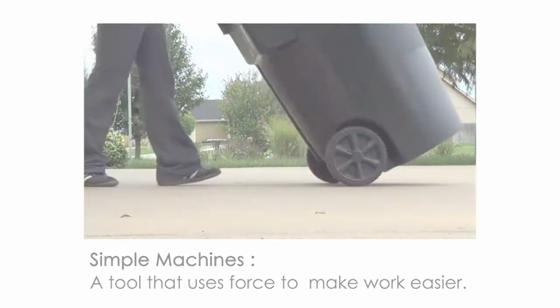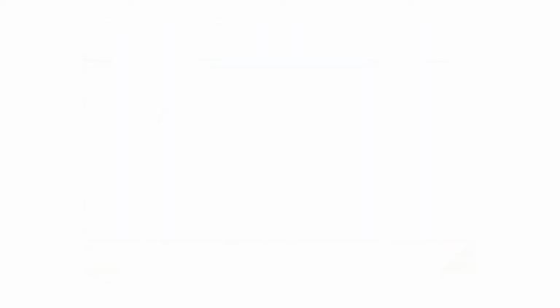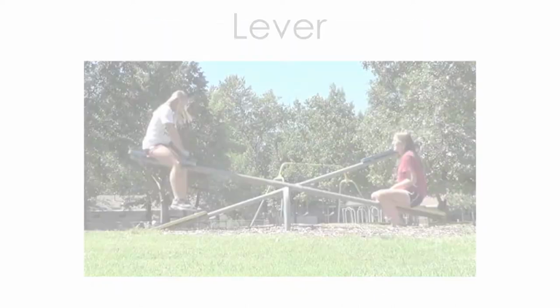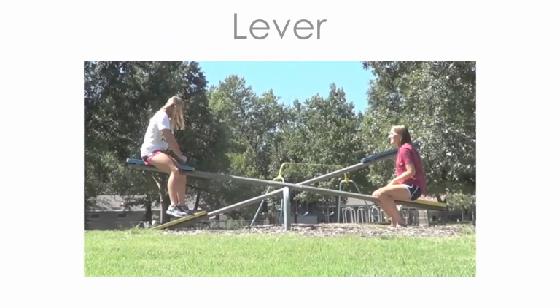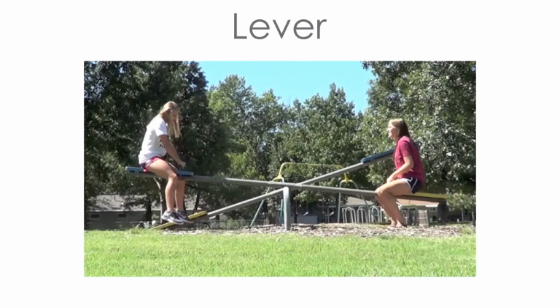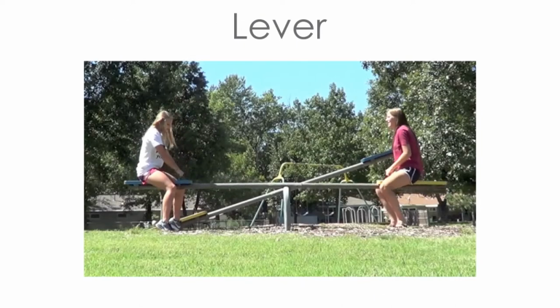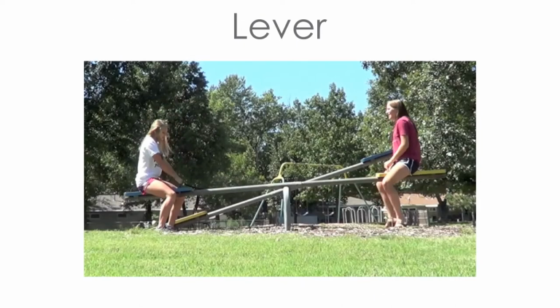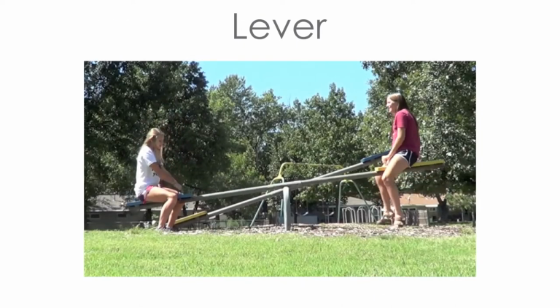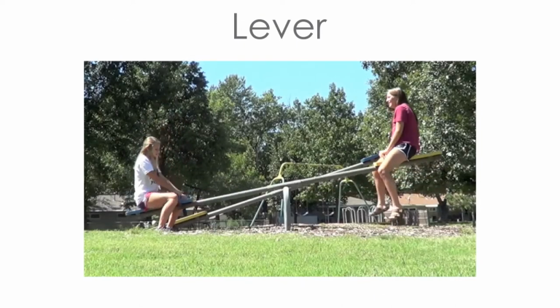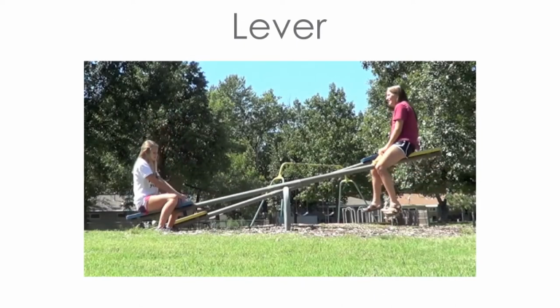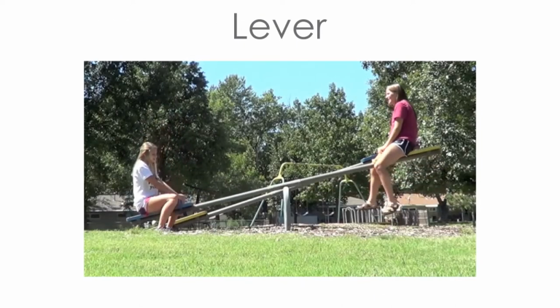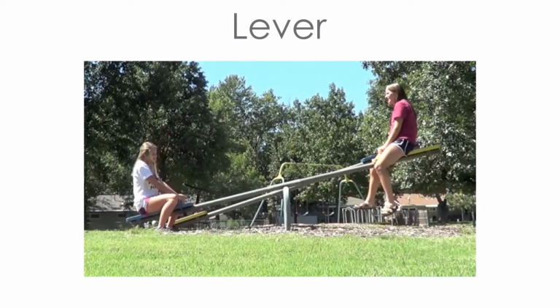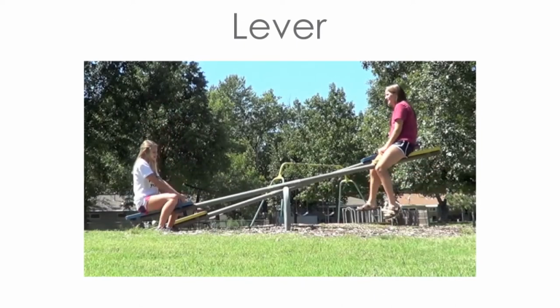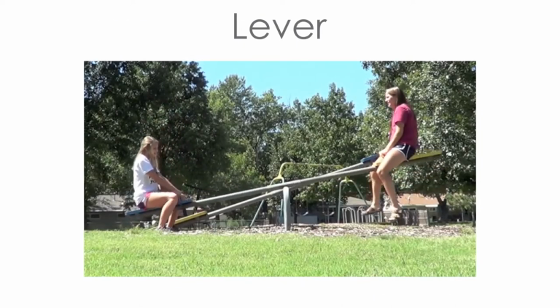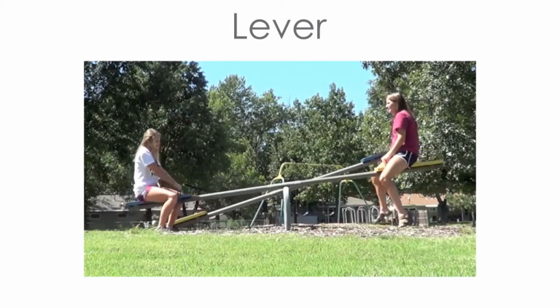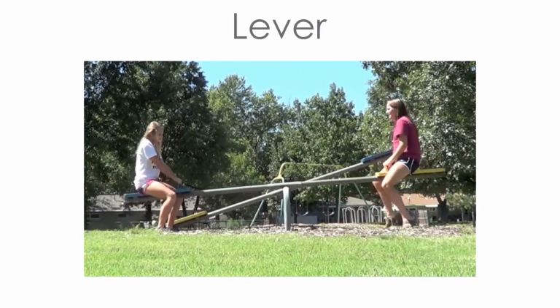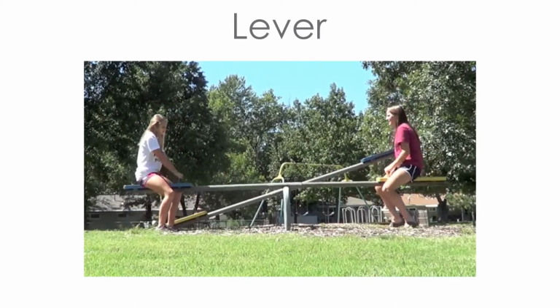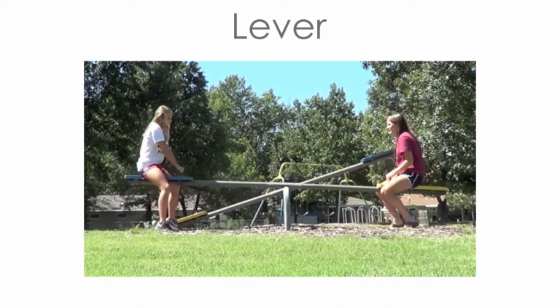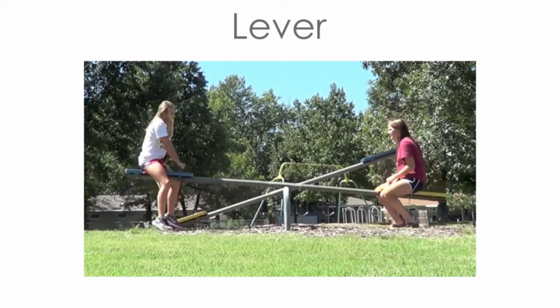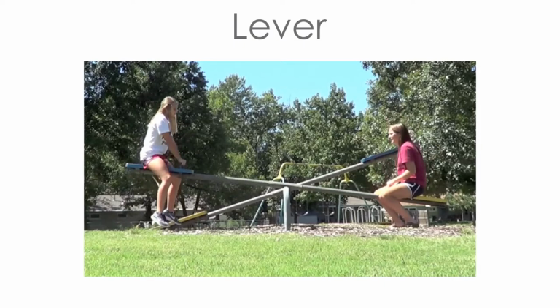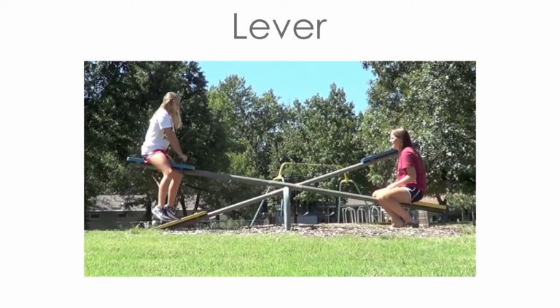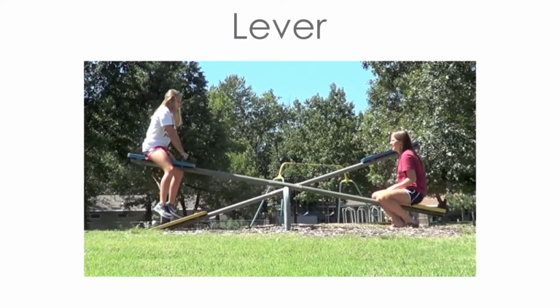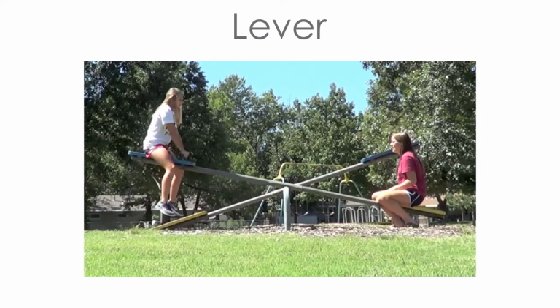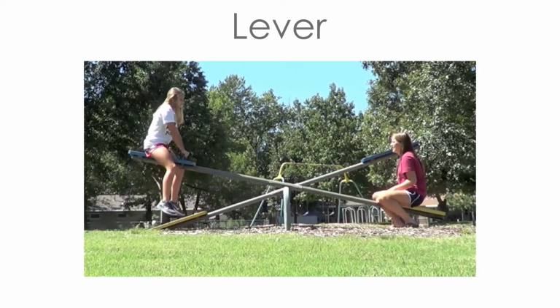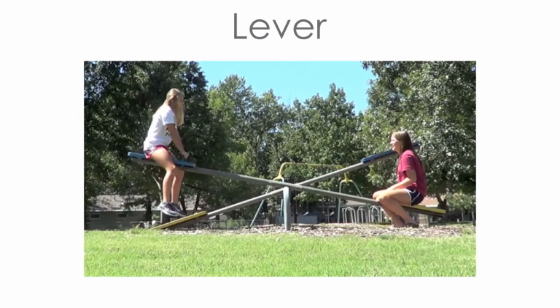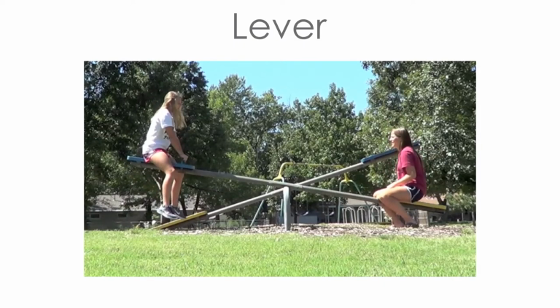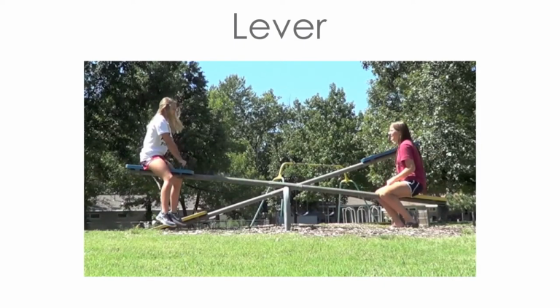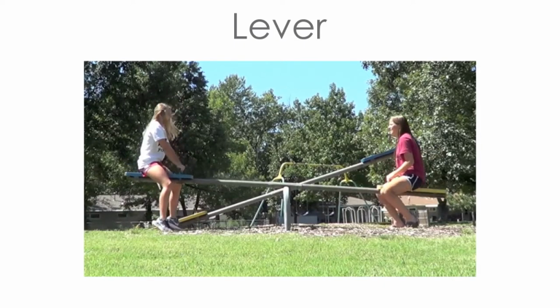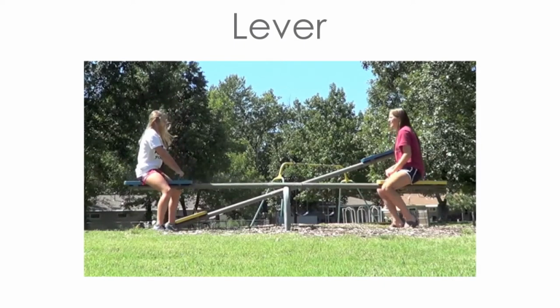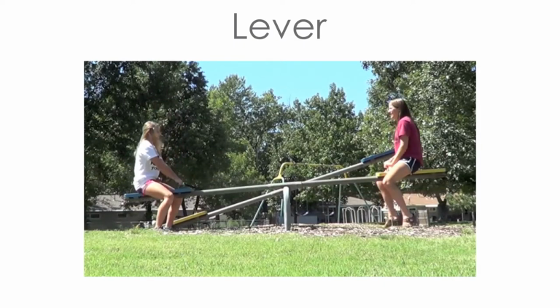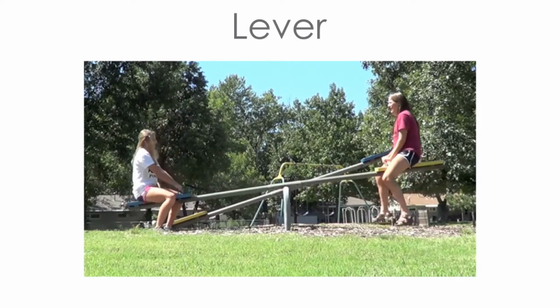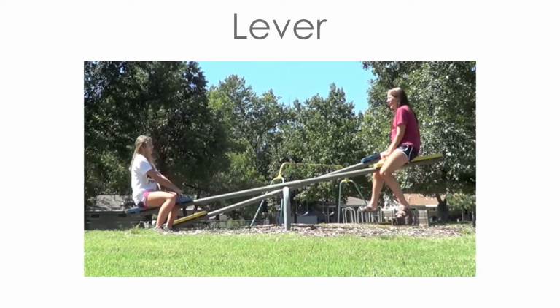The lever helps lift heavy loads or pry something loose, like a shovel, crowbar, or a seesaw.